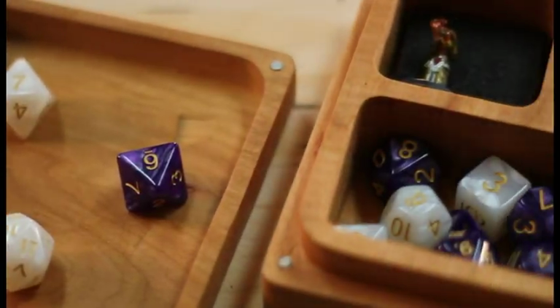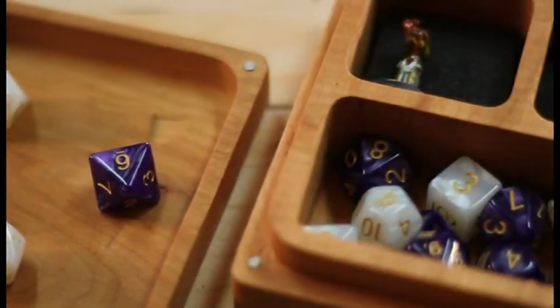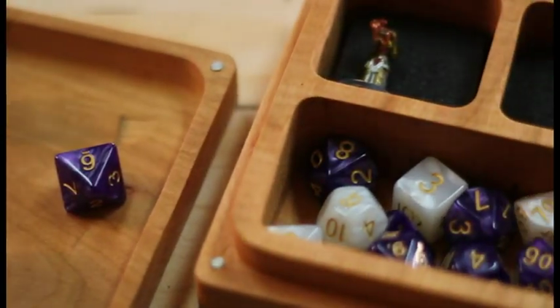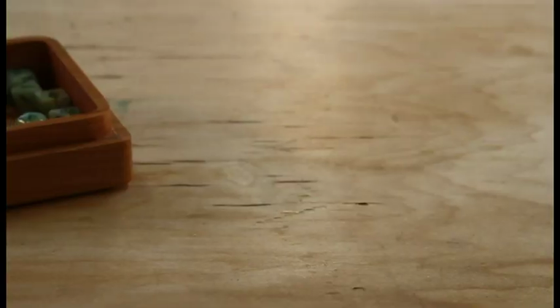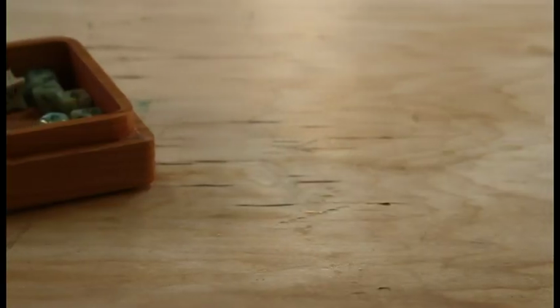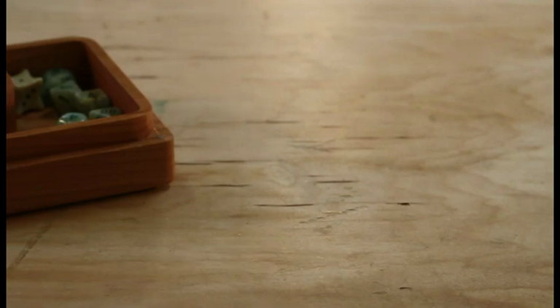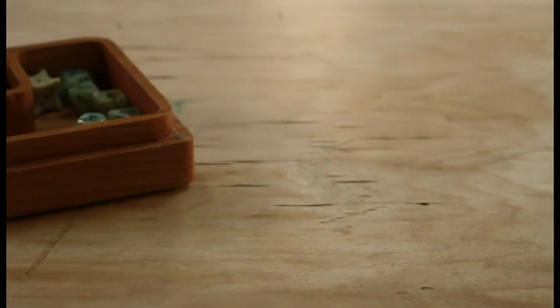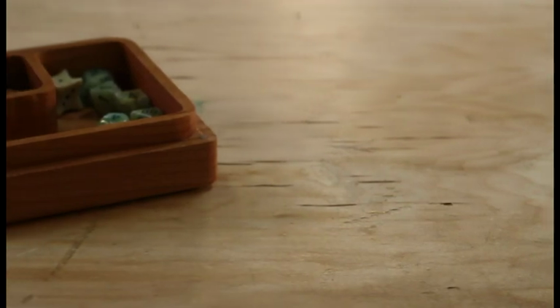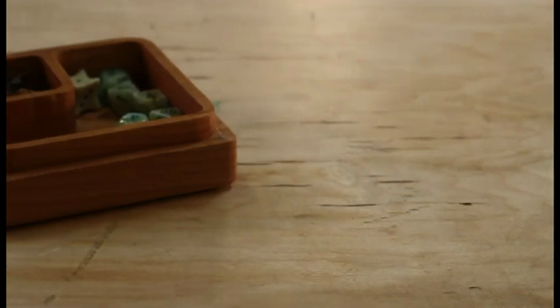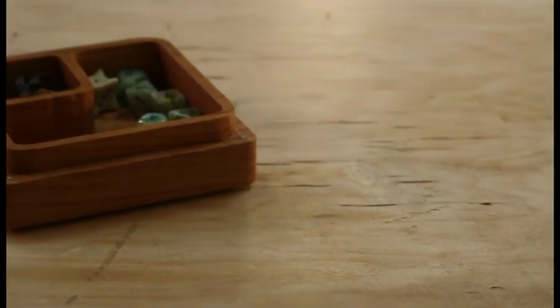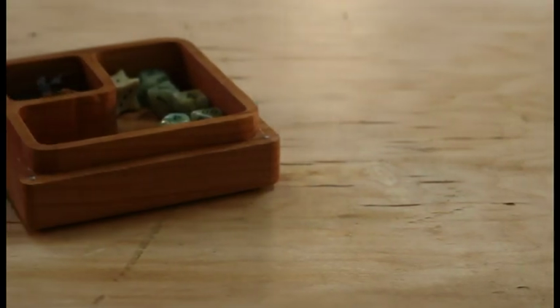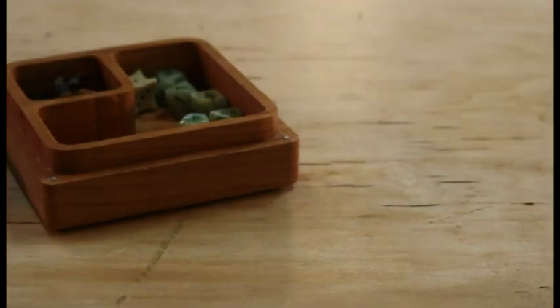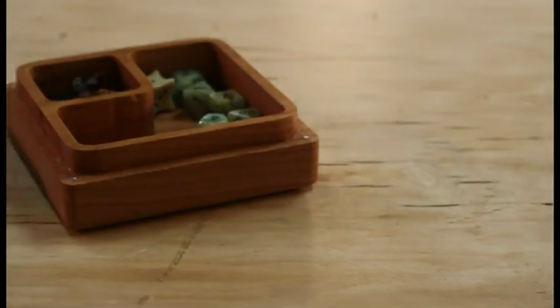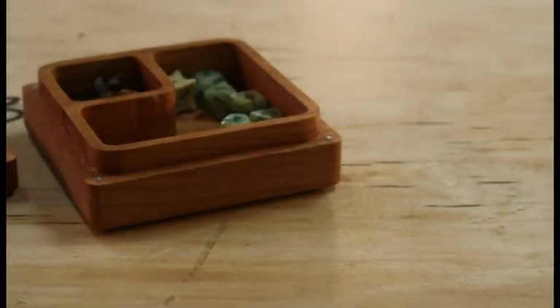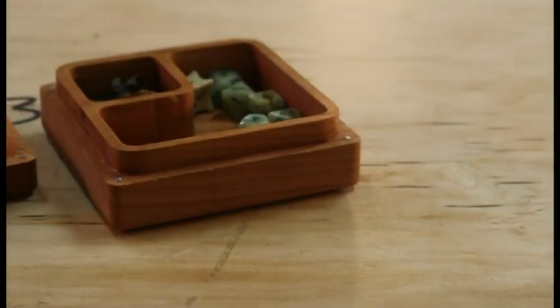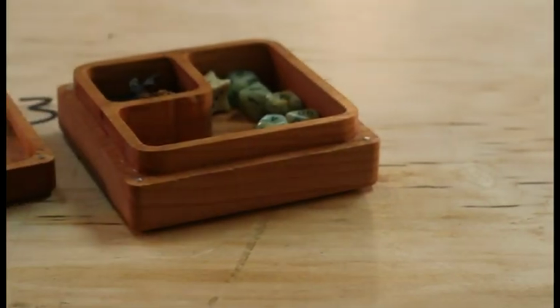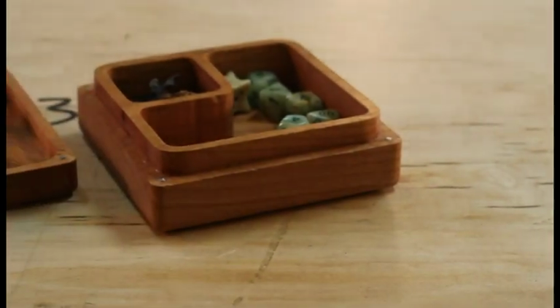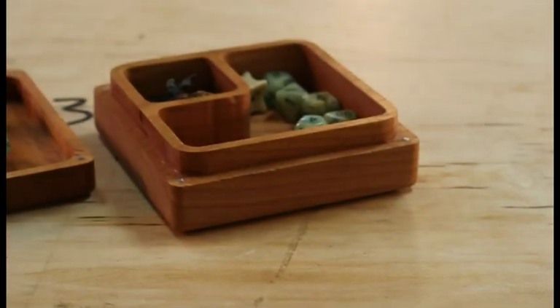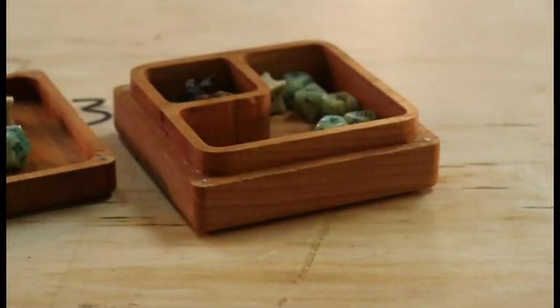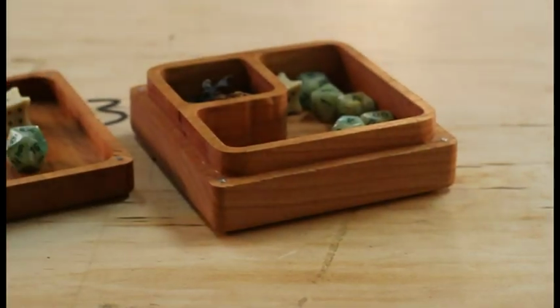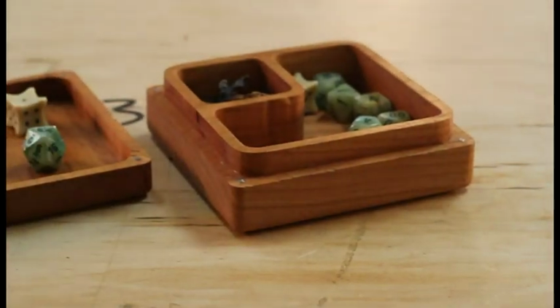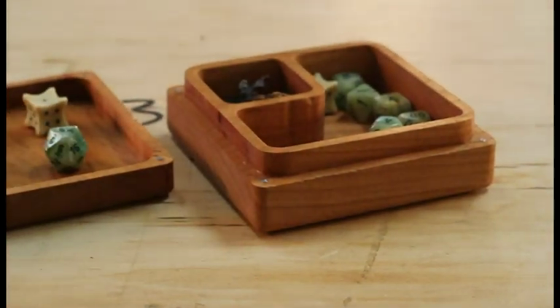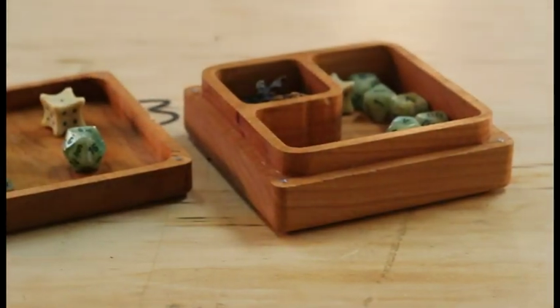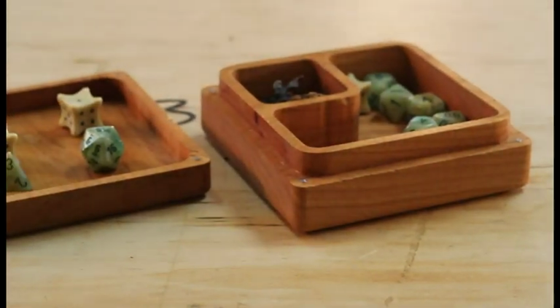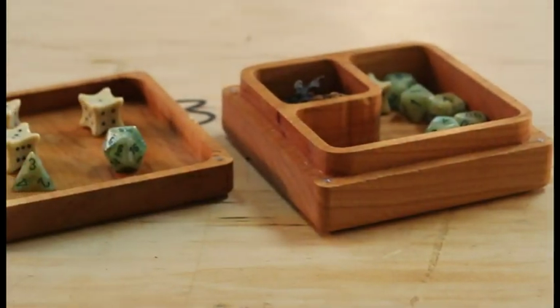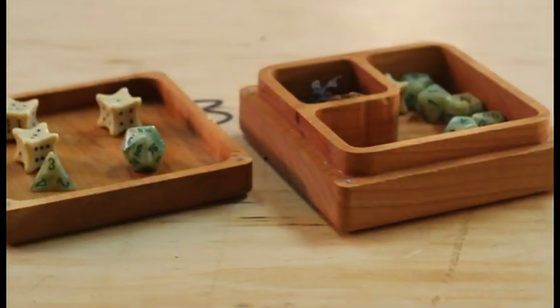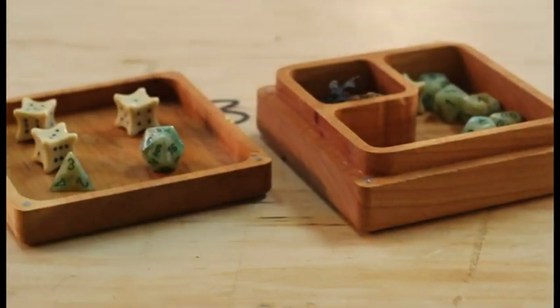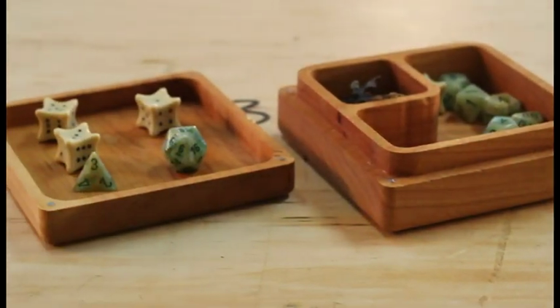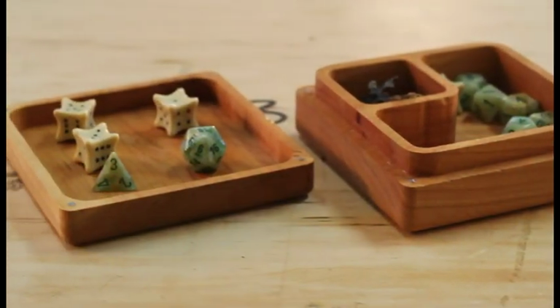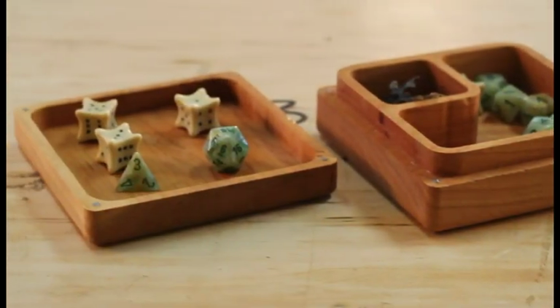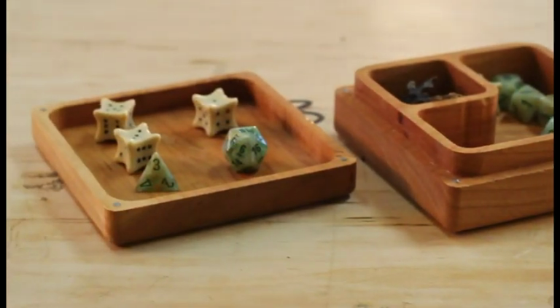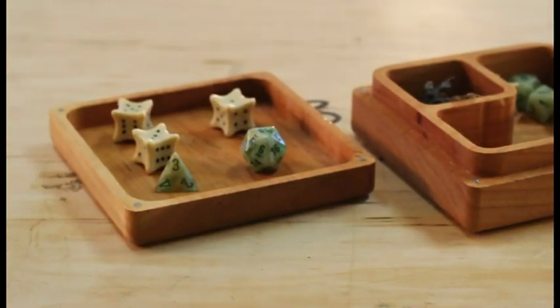Introducing the Character Crate: miniature storage, dice storage, and a dice rolling tray.